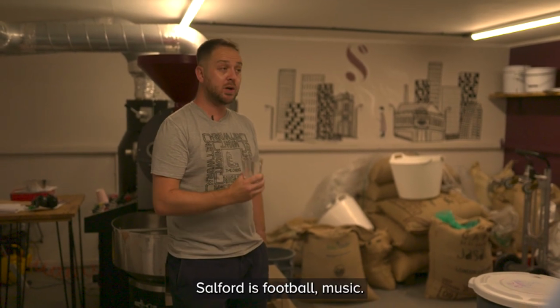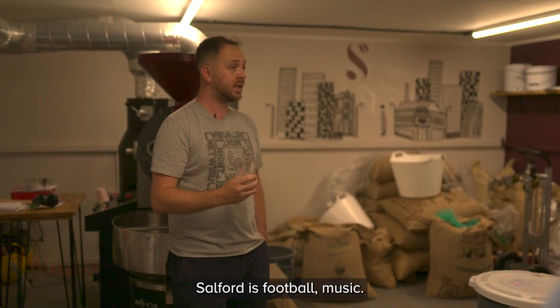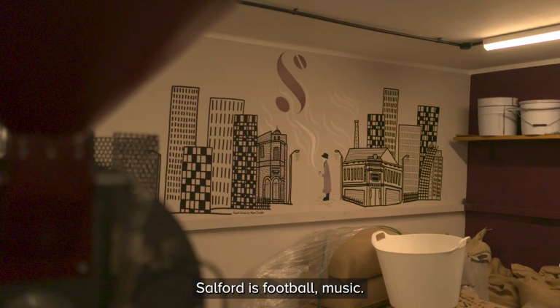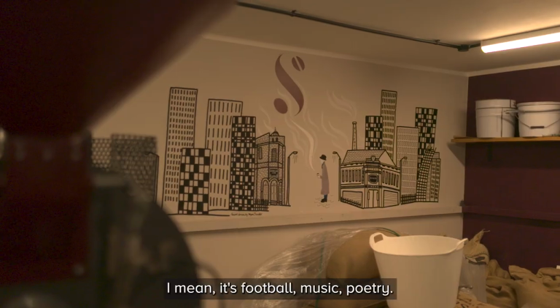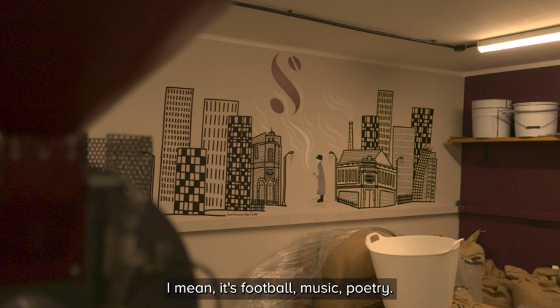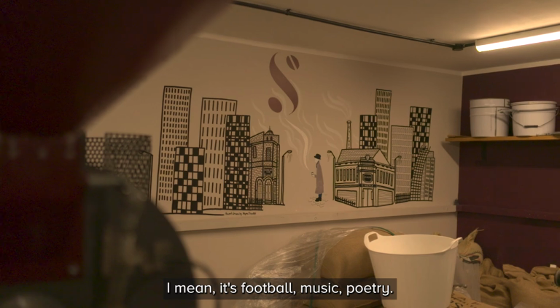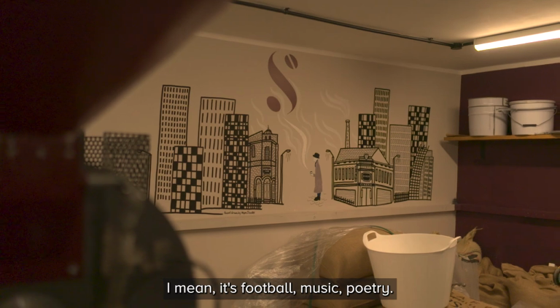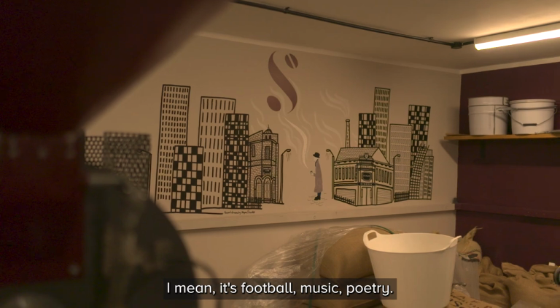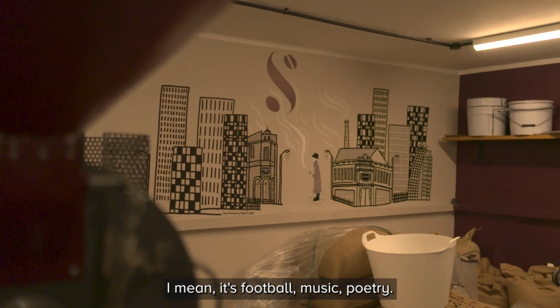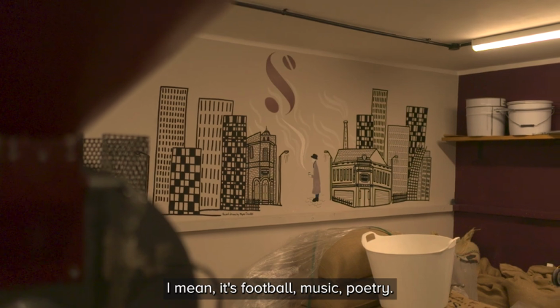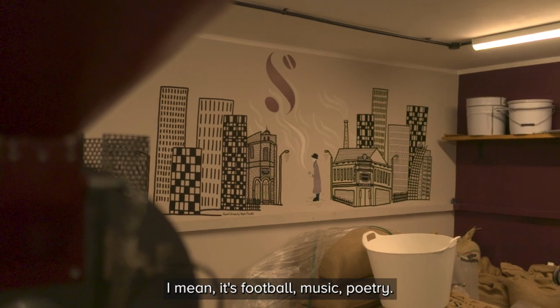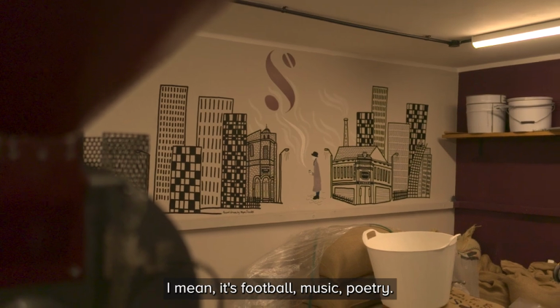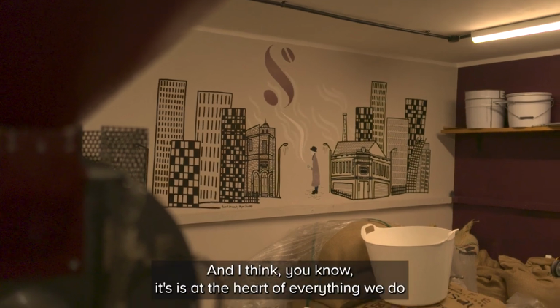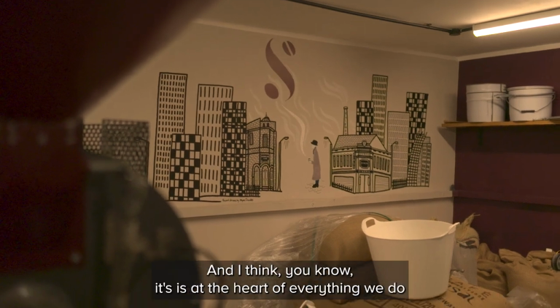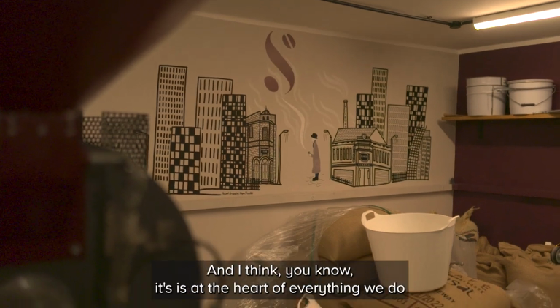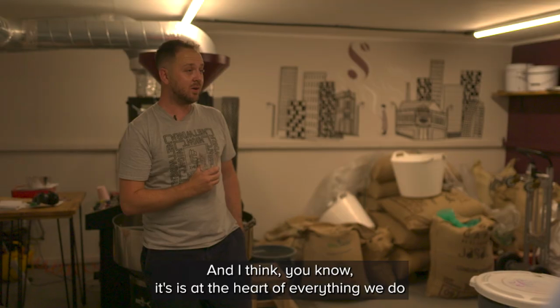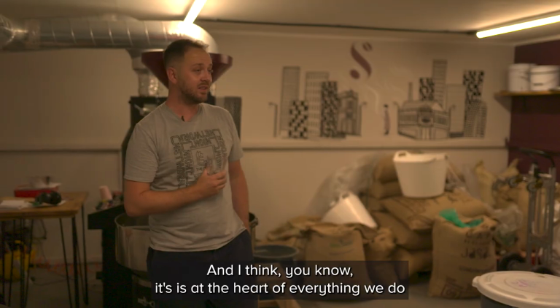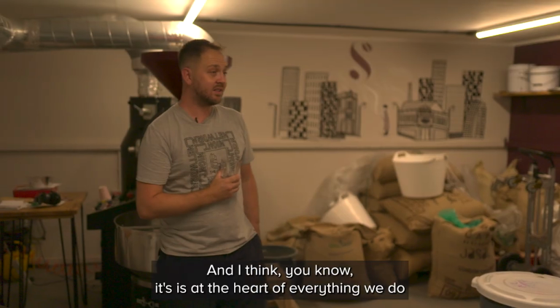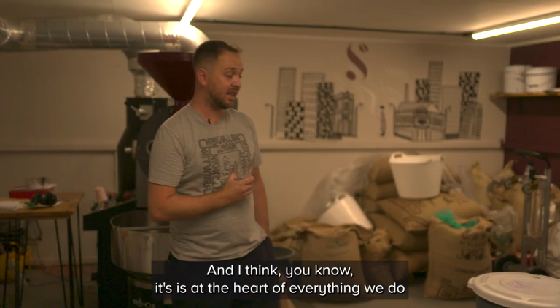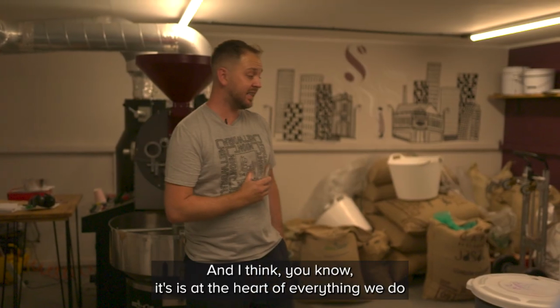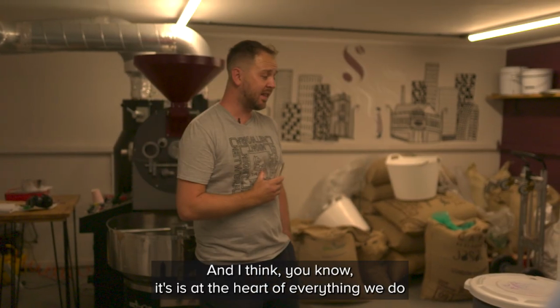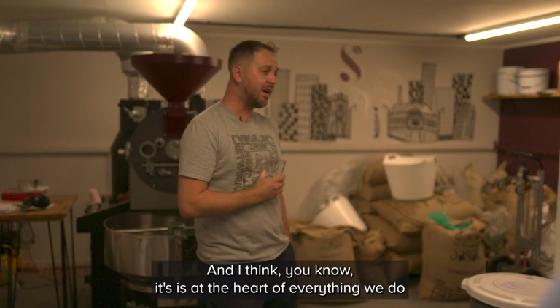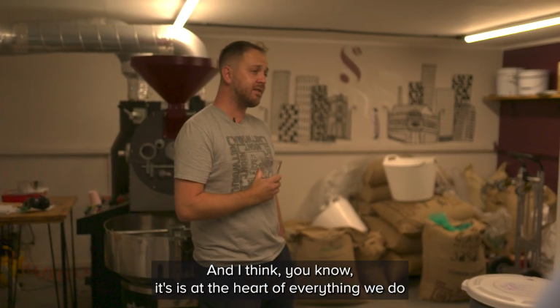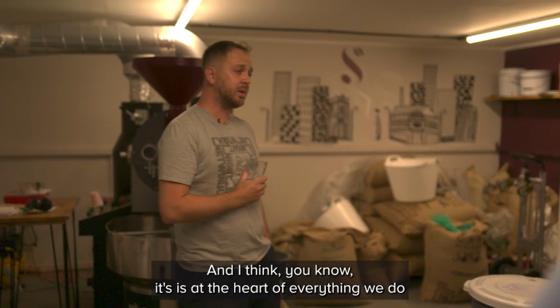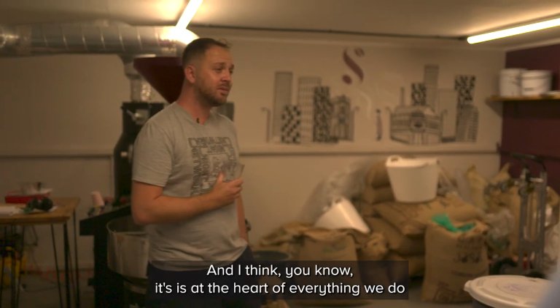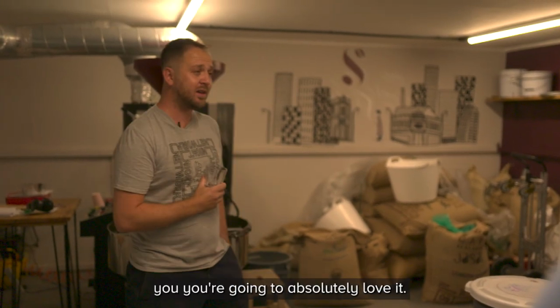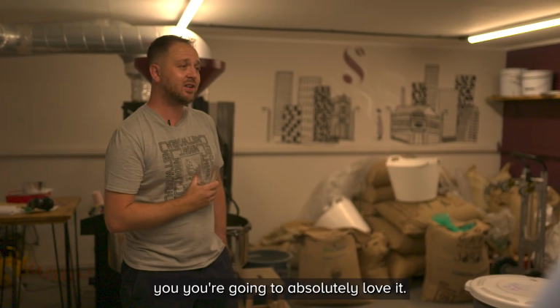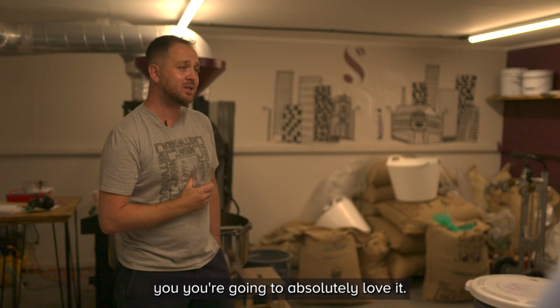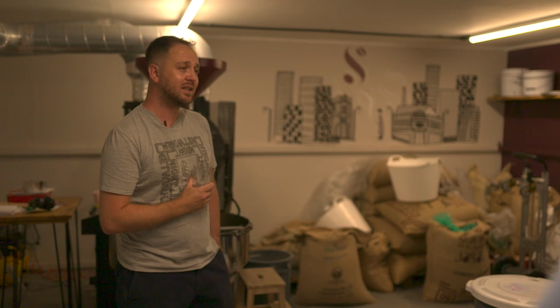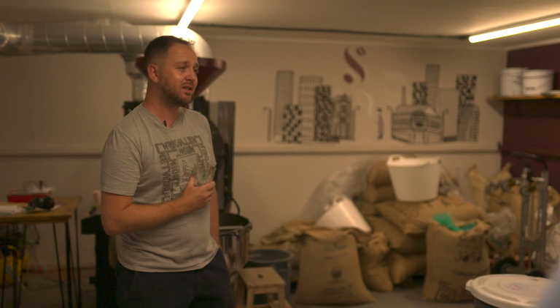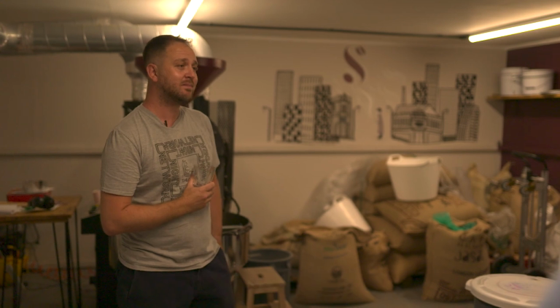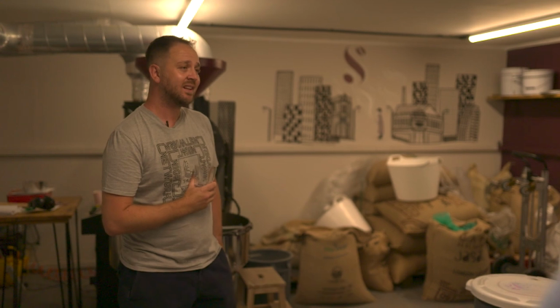Salford is football, music, poetry. I think it's at the heart of everything we do. I think you're going to absolutely love it.